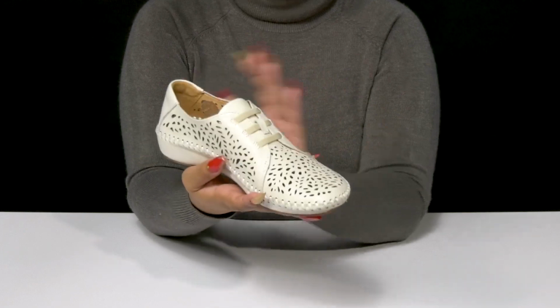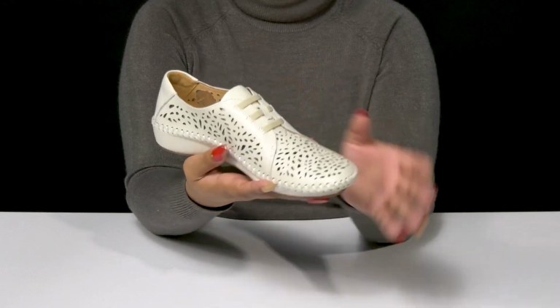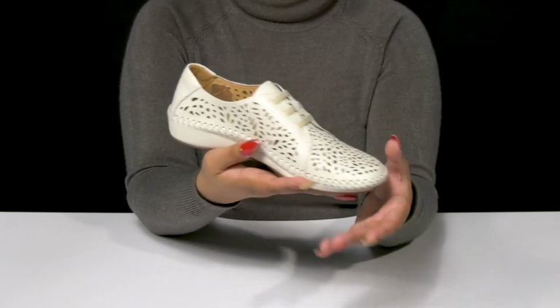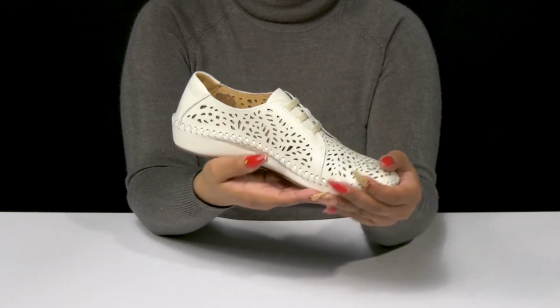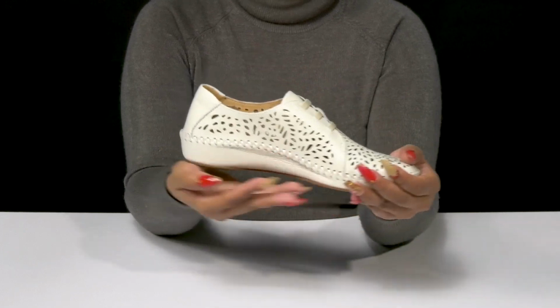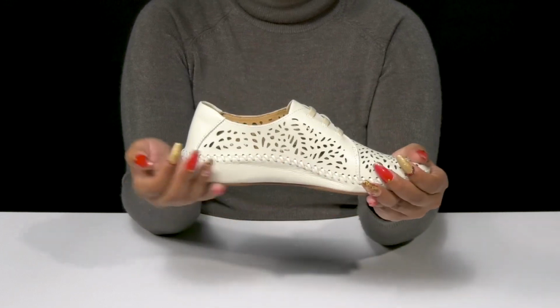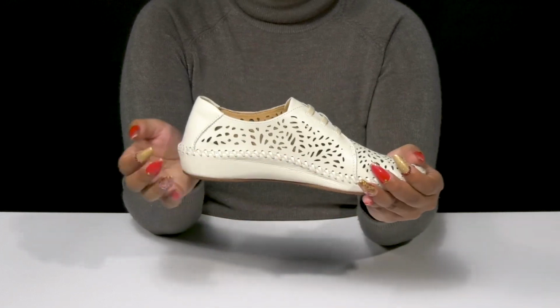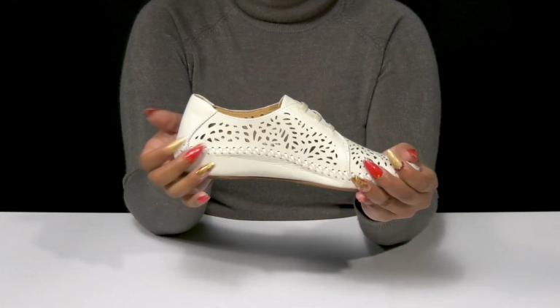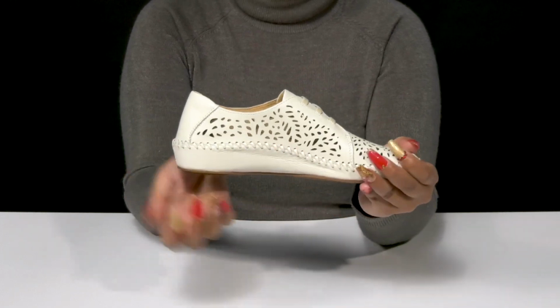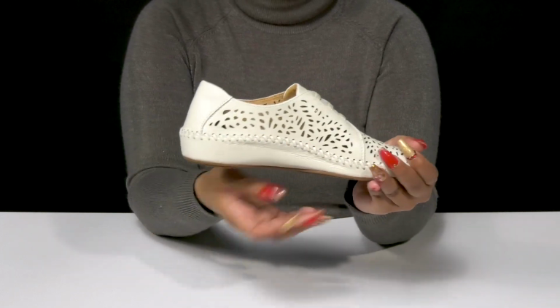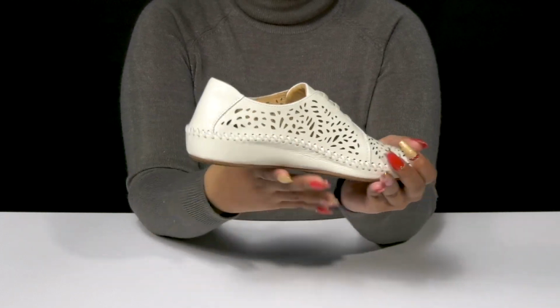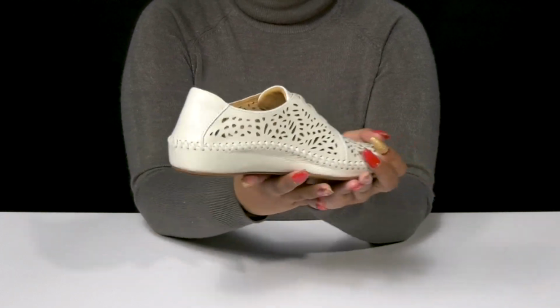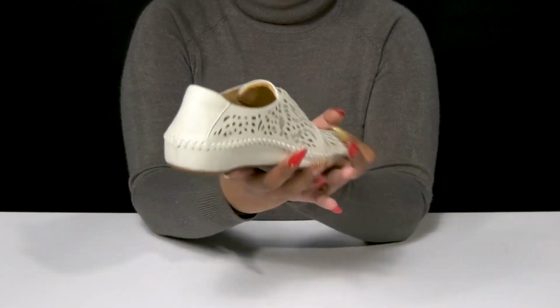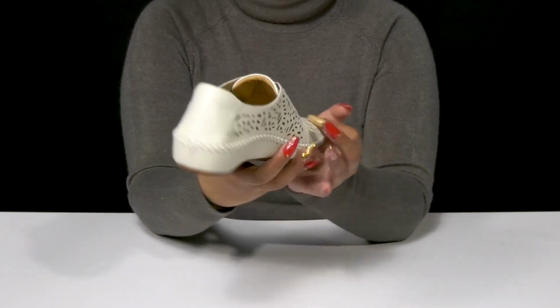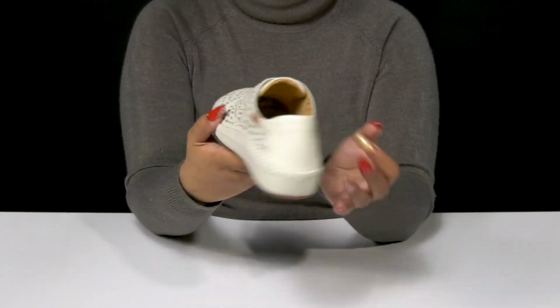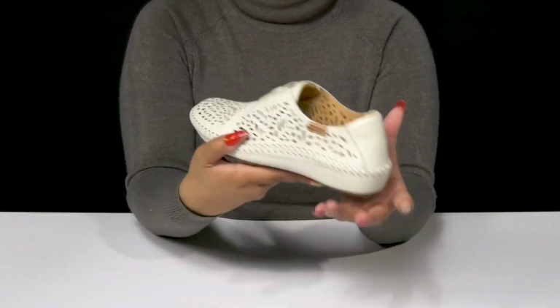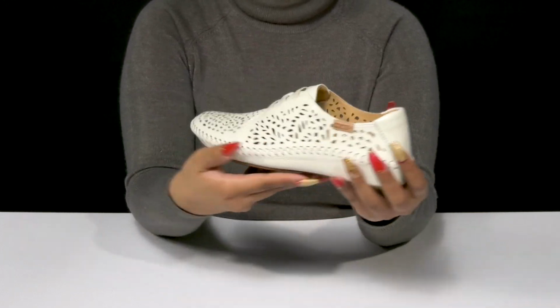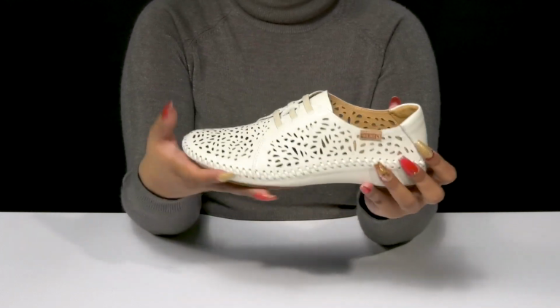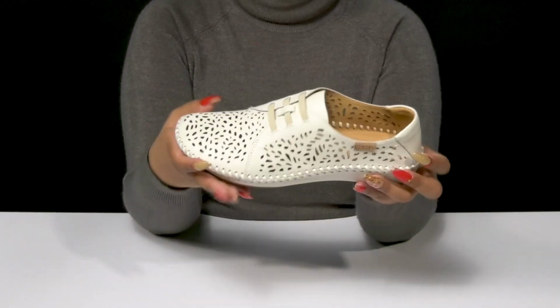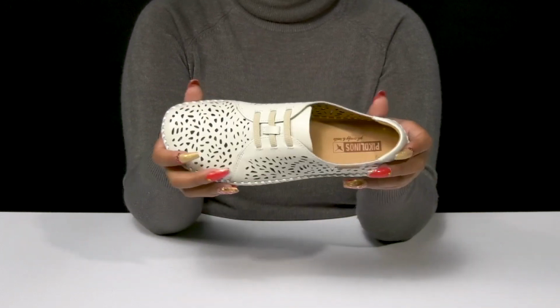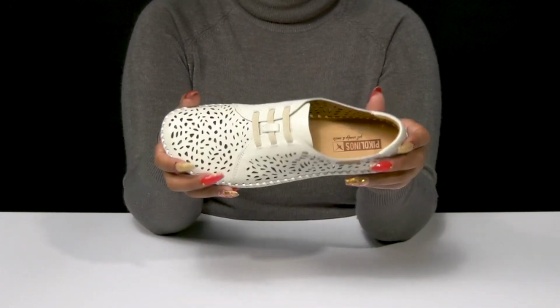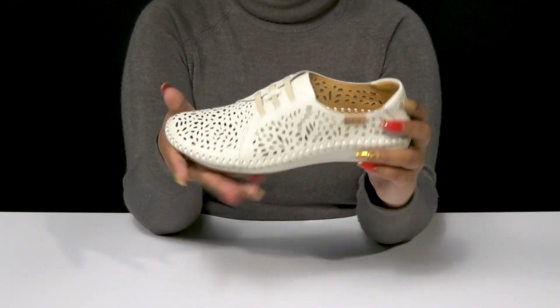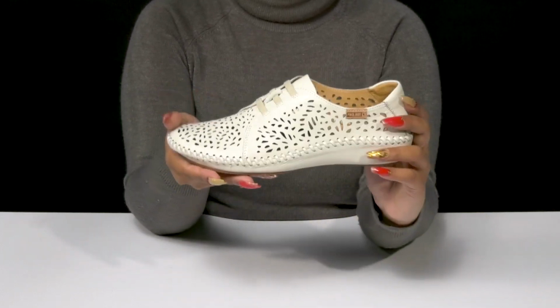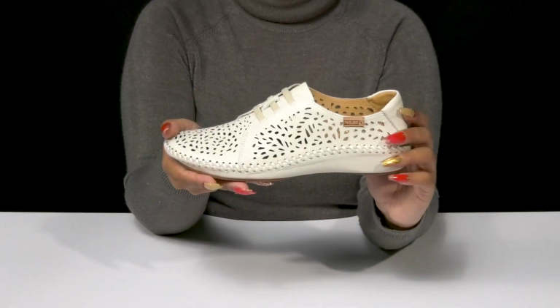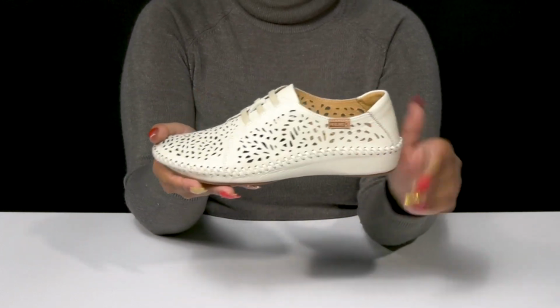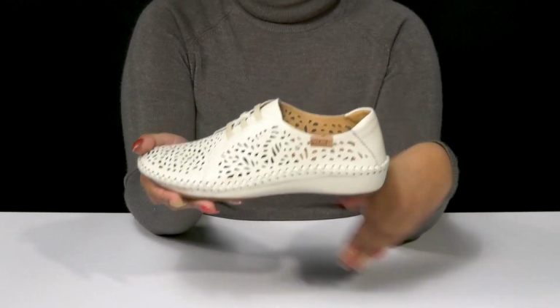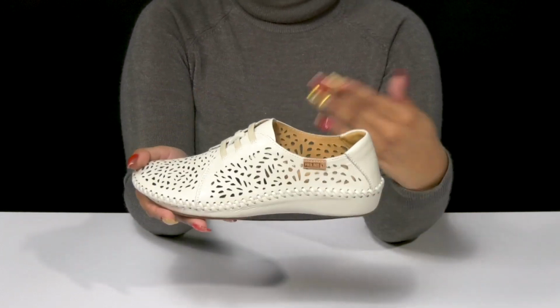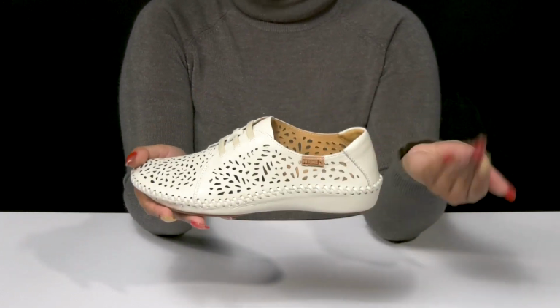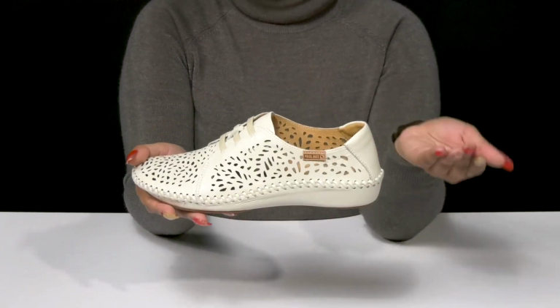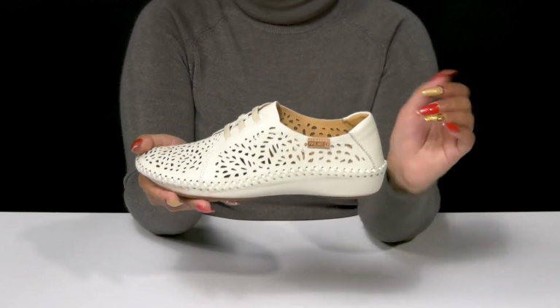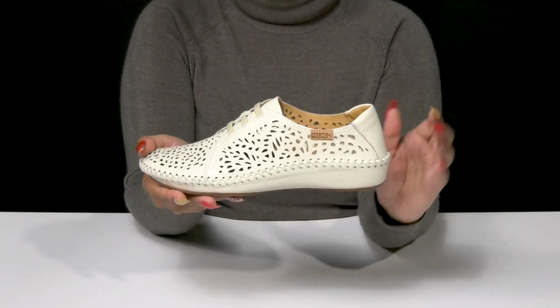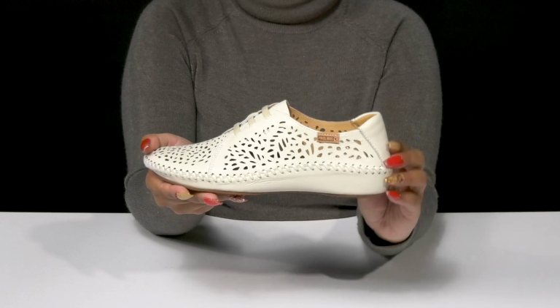You can pair these with any casual outfits such as jeans, or even with a dress, to keep yourself comfortable and stylish.